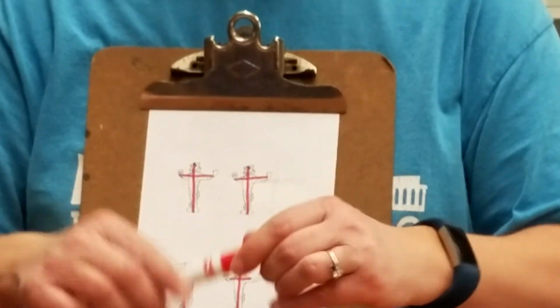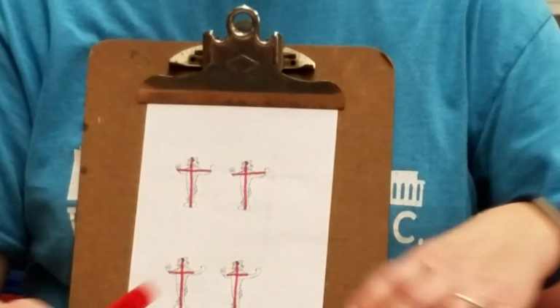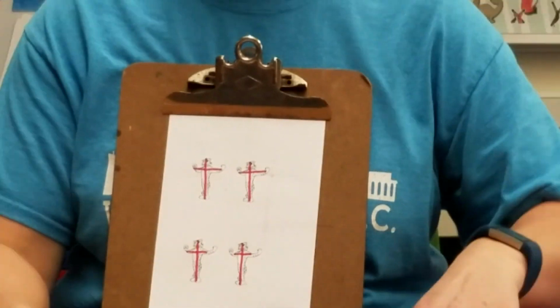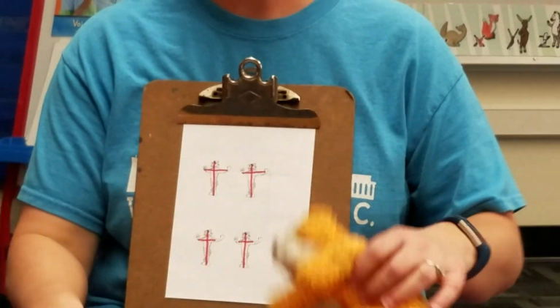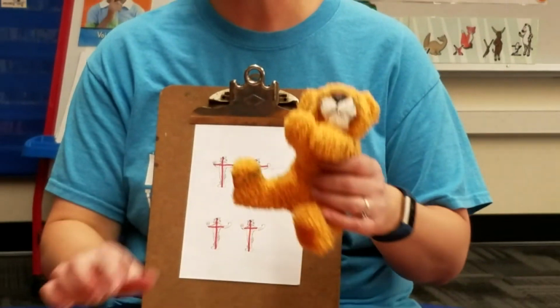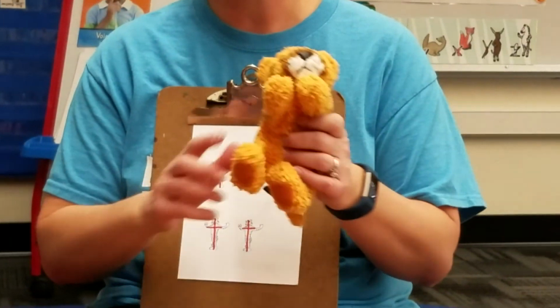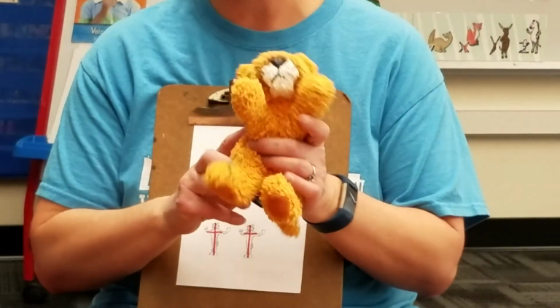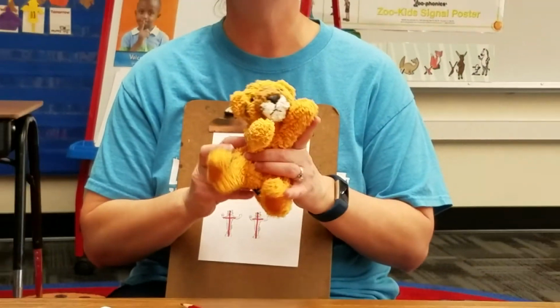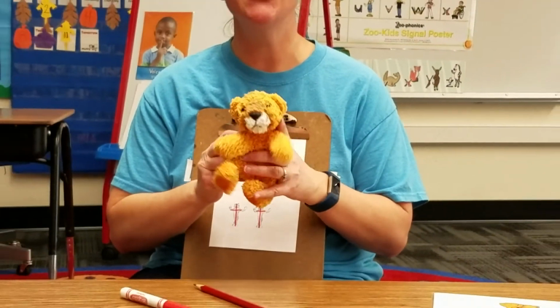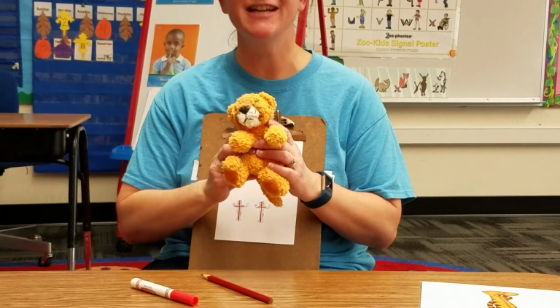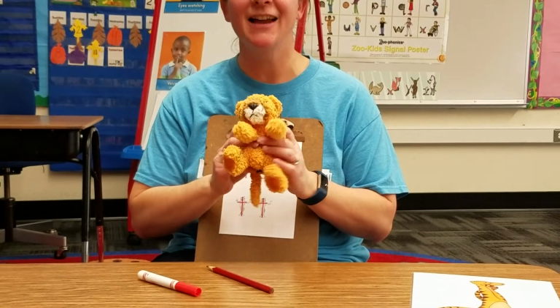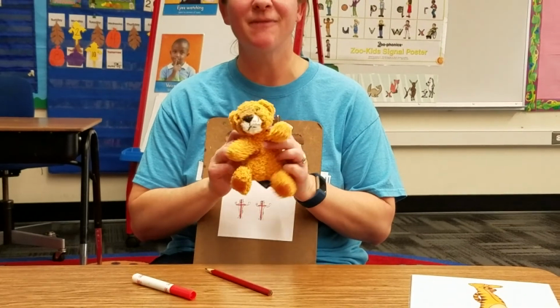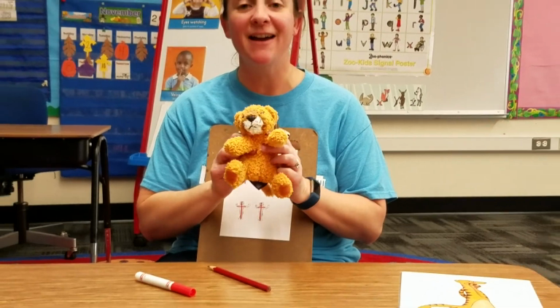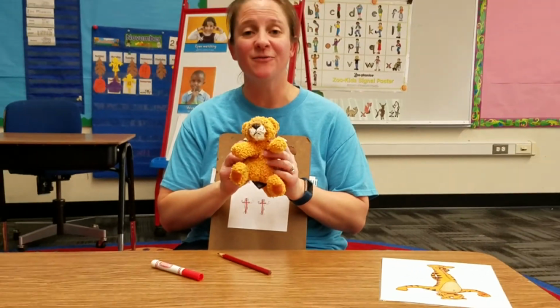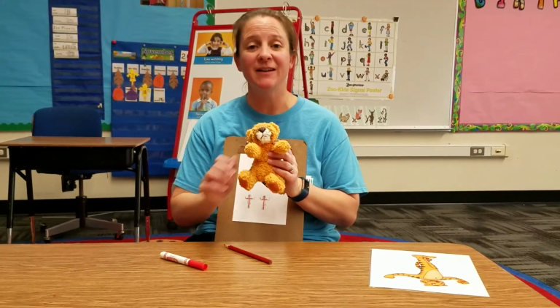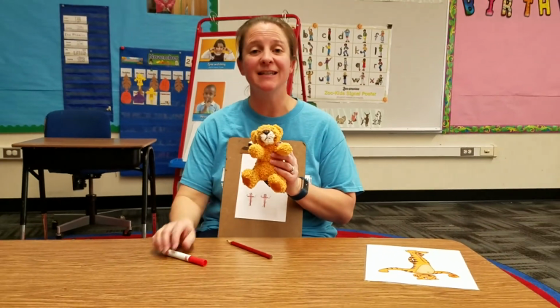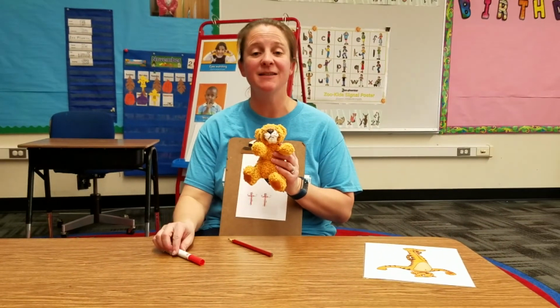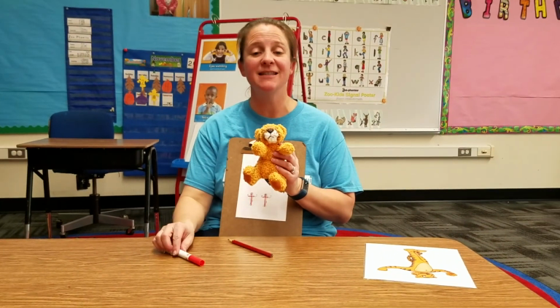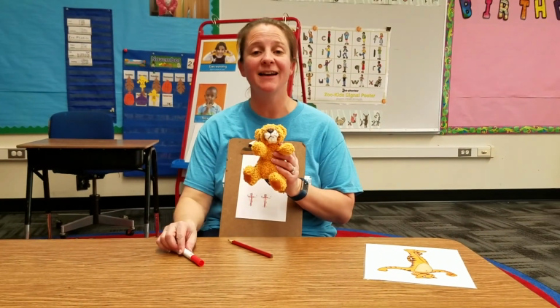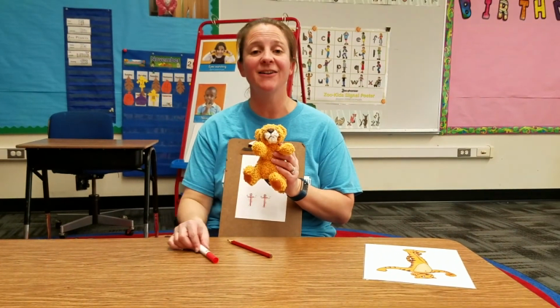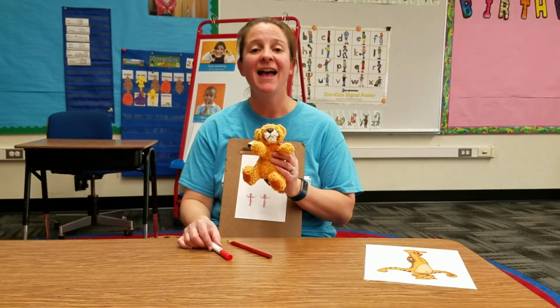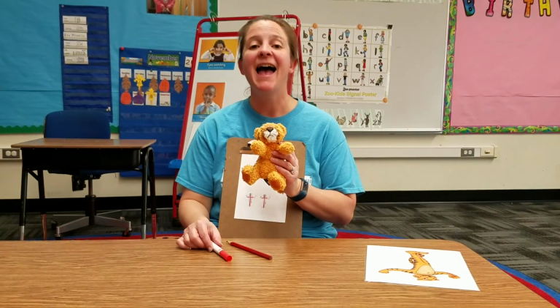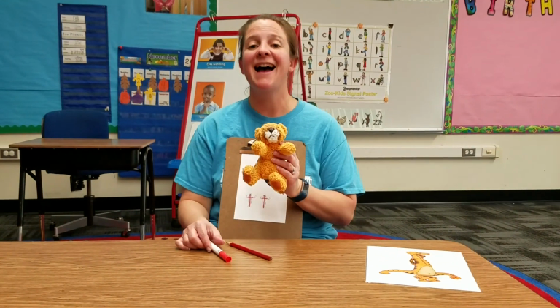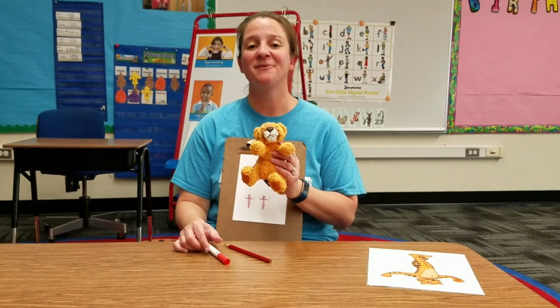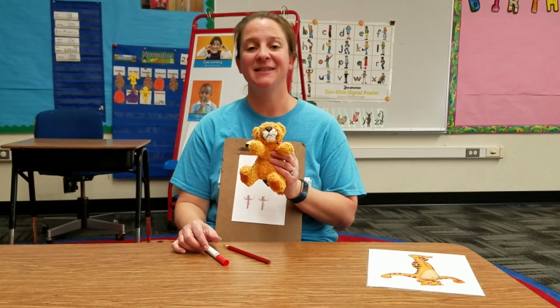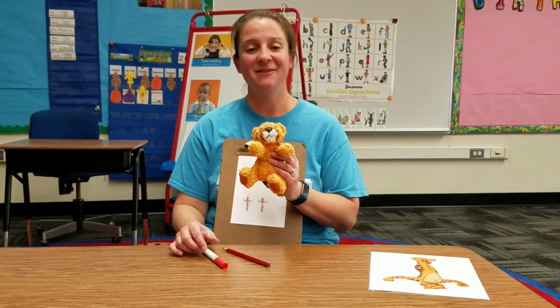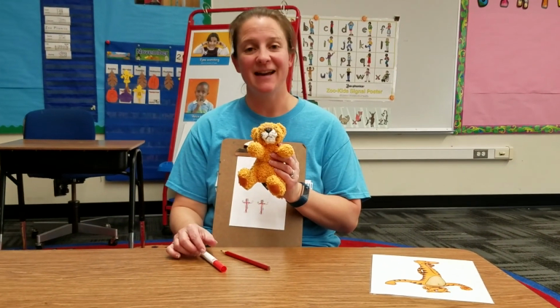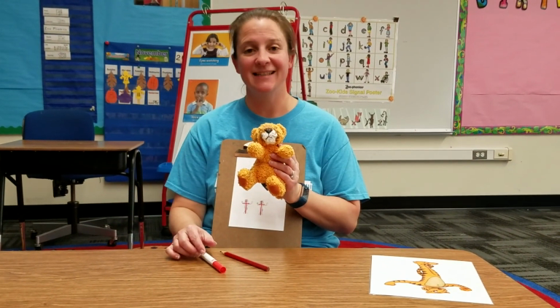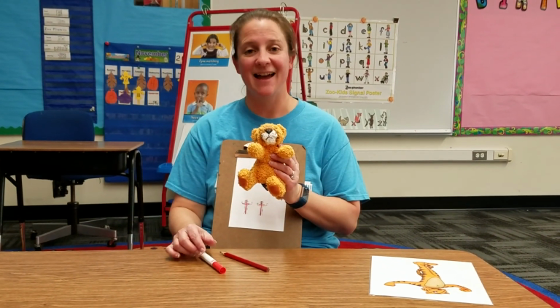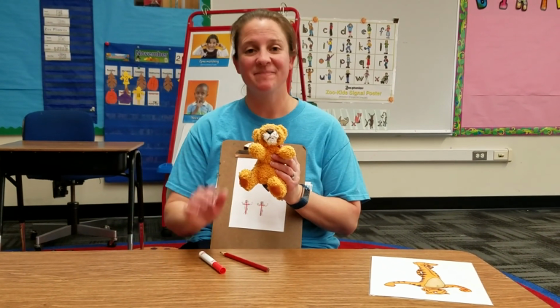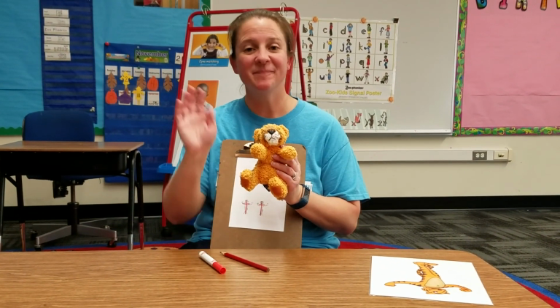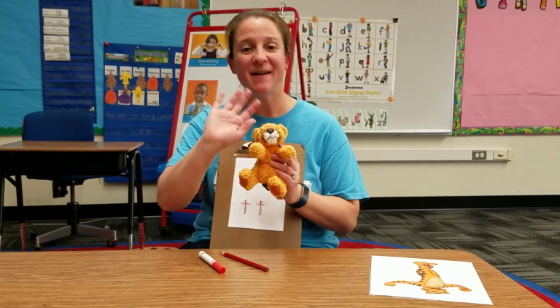I hope you had fun learning how to write our friend Timothy Tiger, and I will see you next time. Bye!